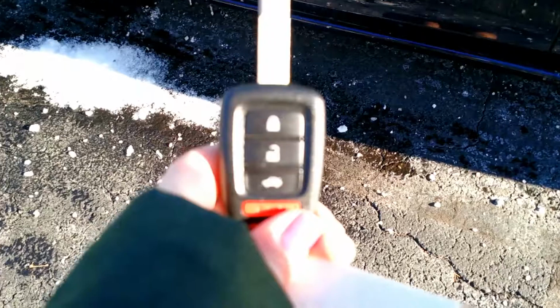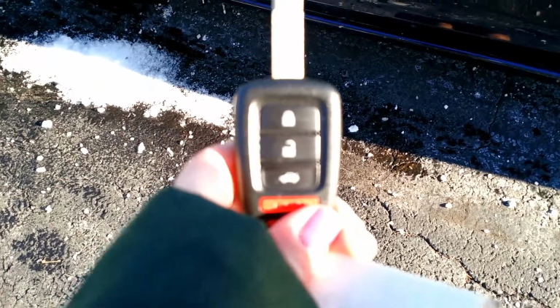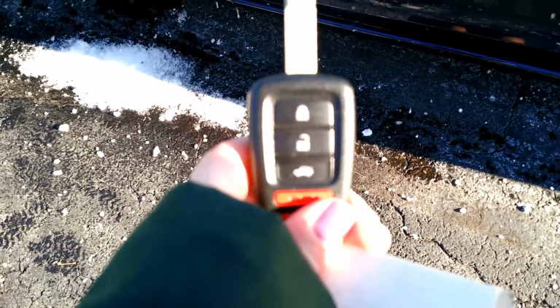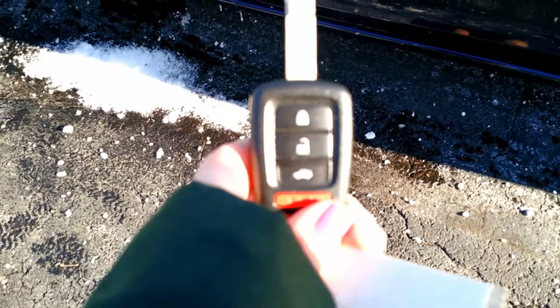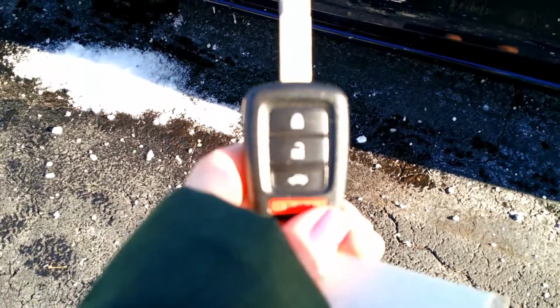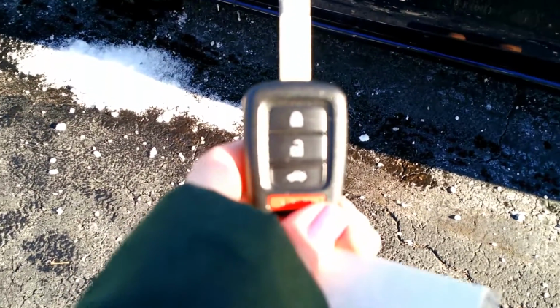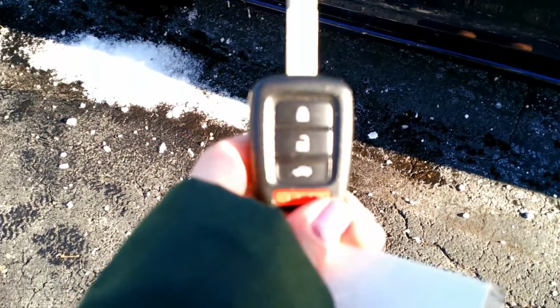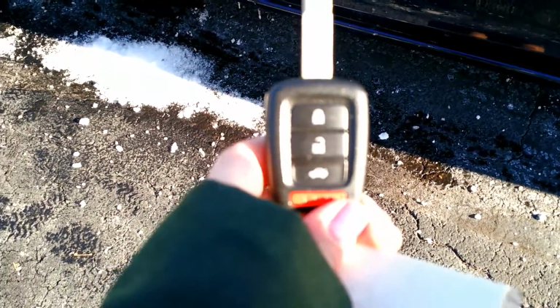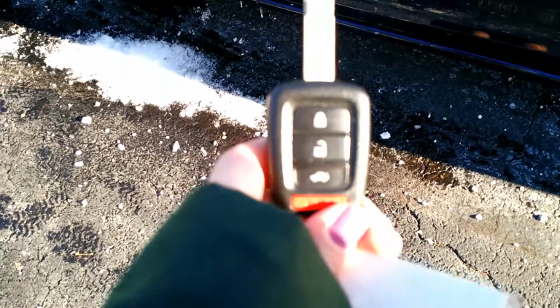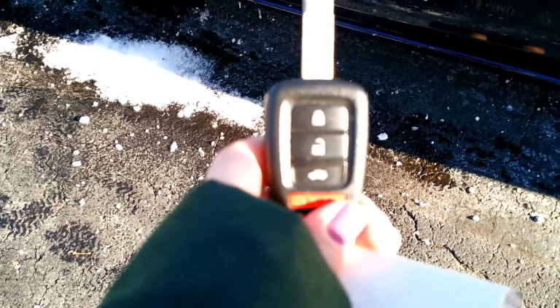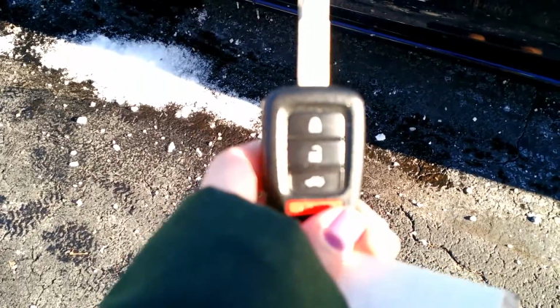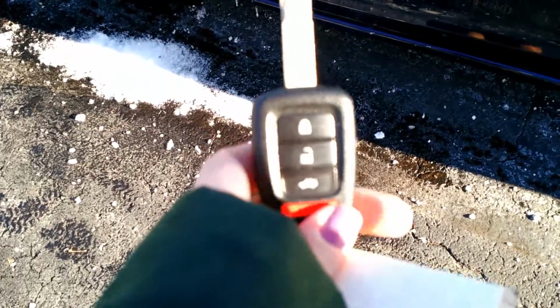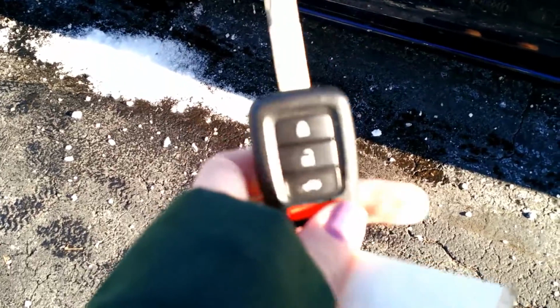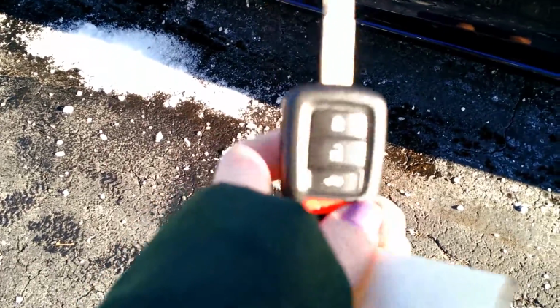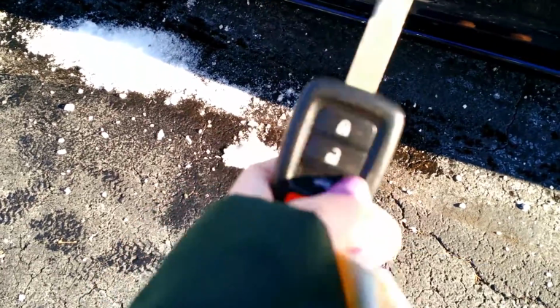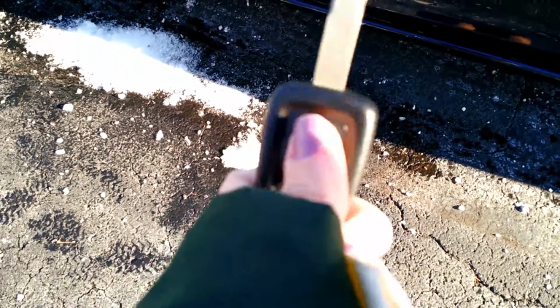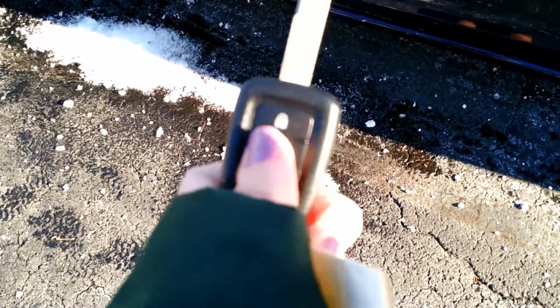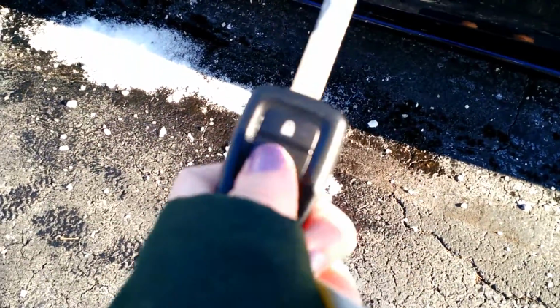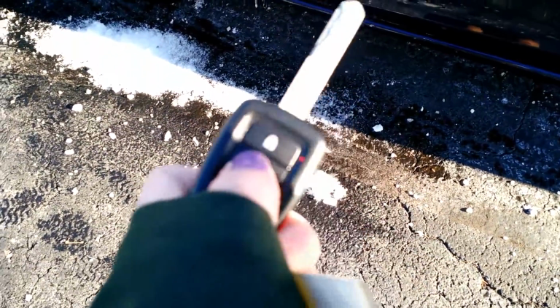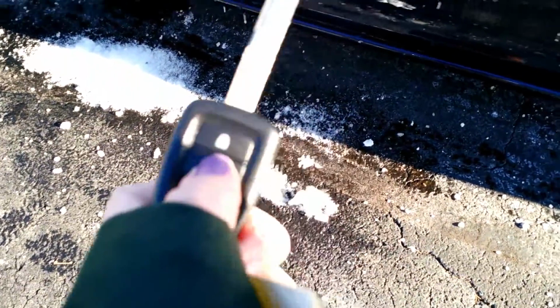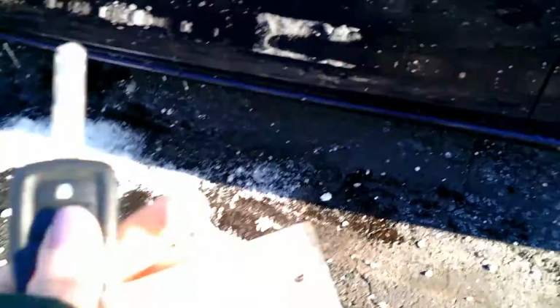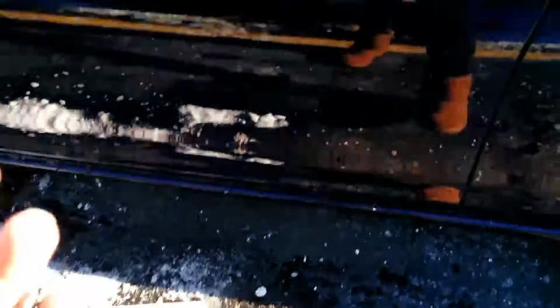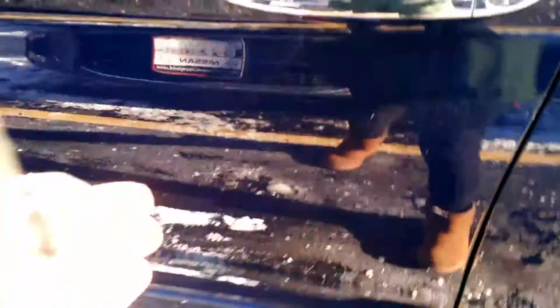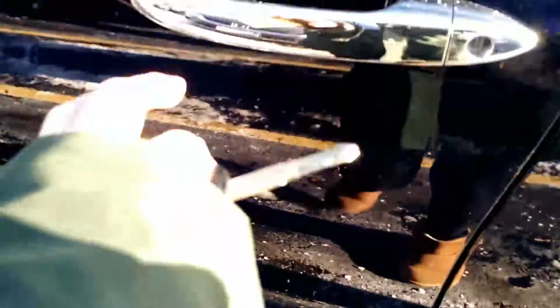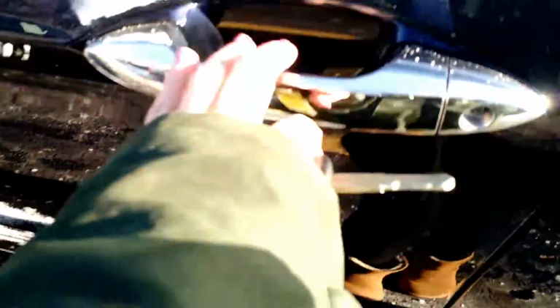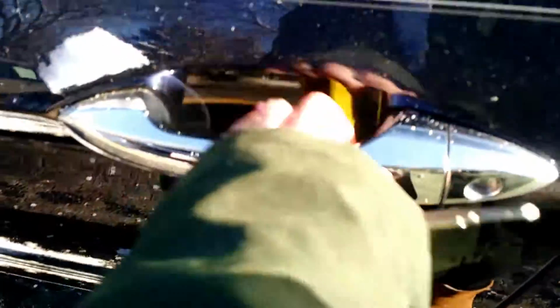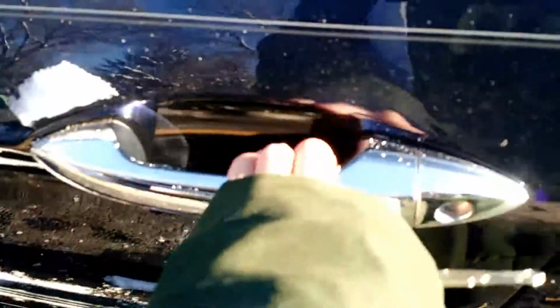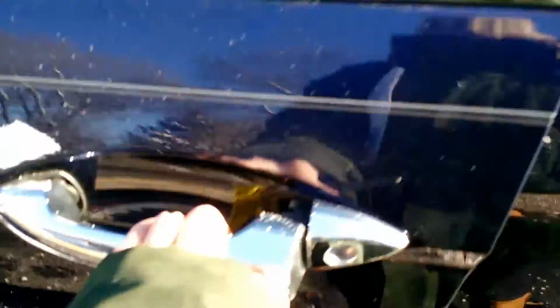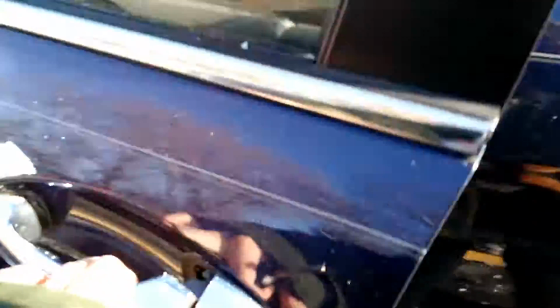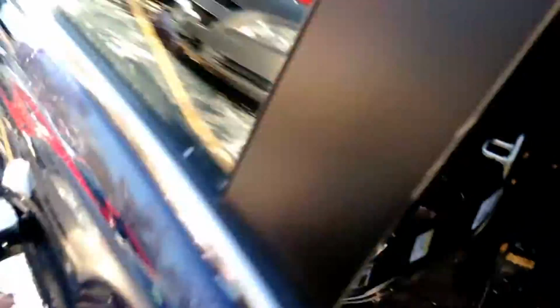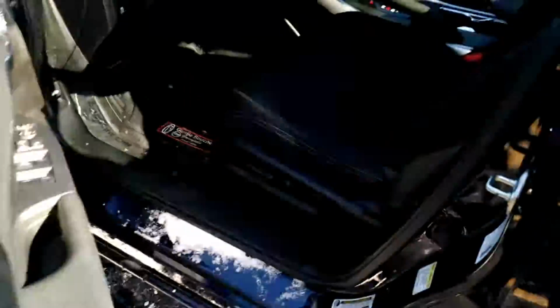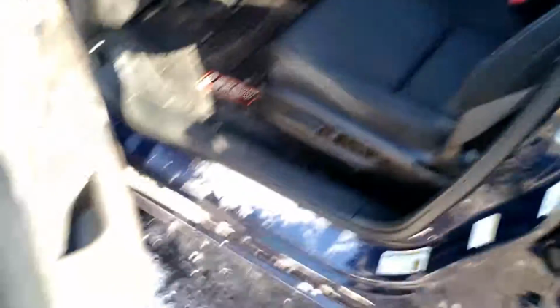It also does come with remote keyless entry, so you can lock and unlock with this — there's never a hassle getting inside your vehicle.